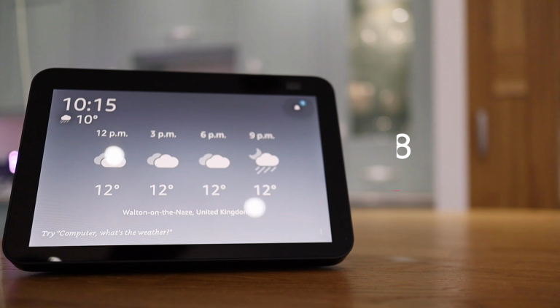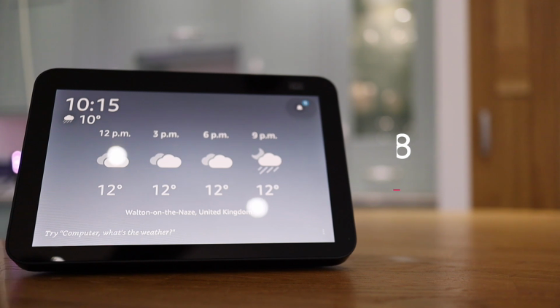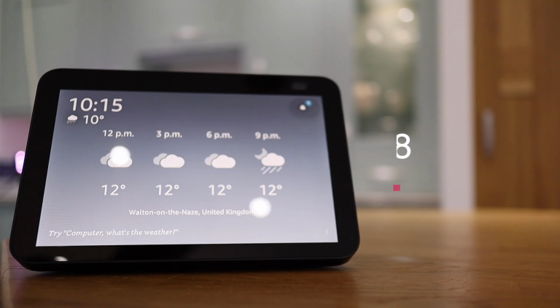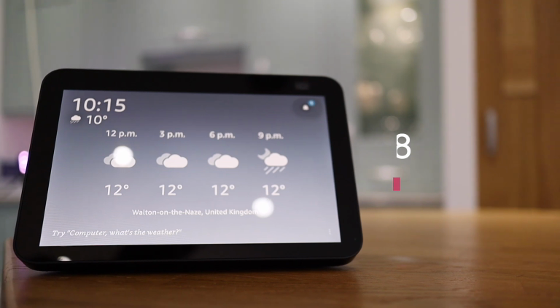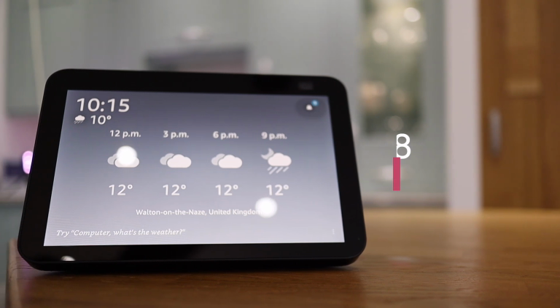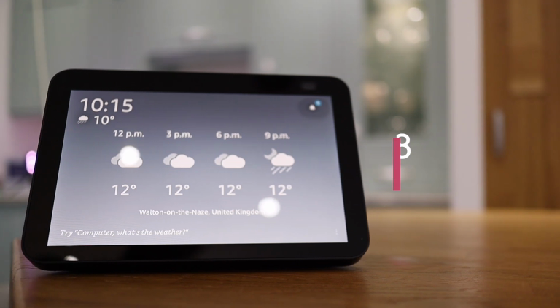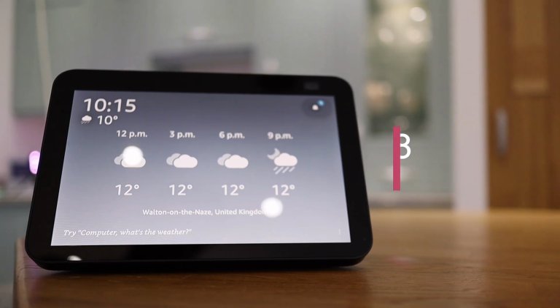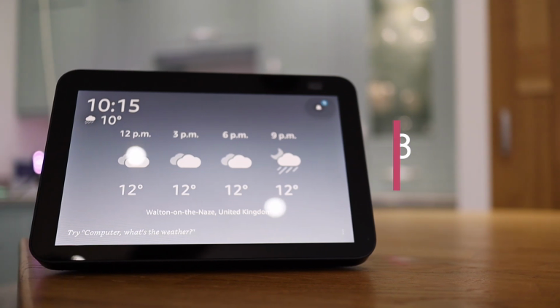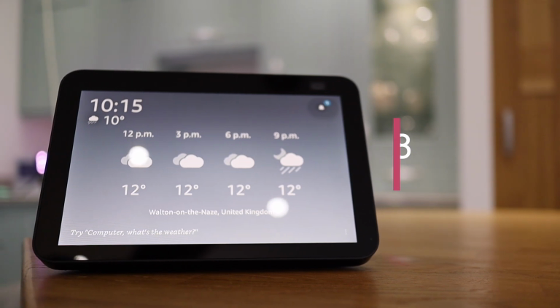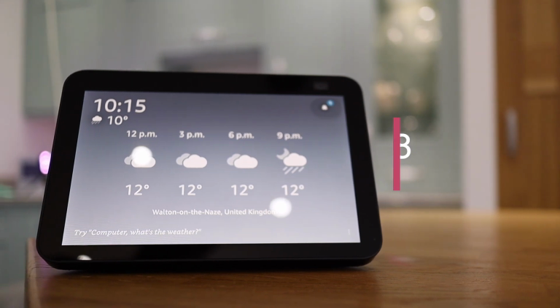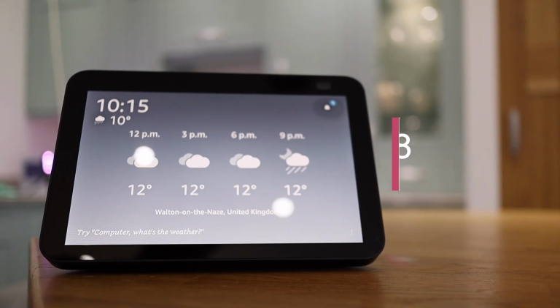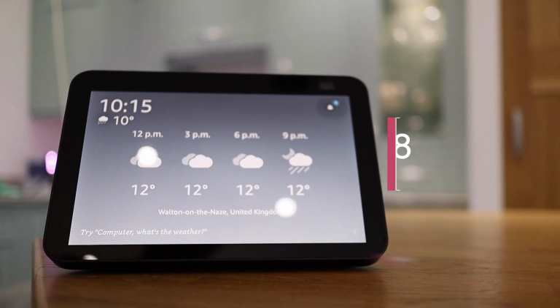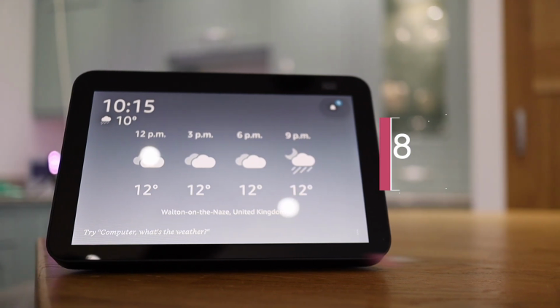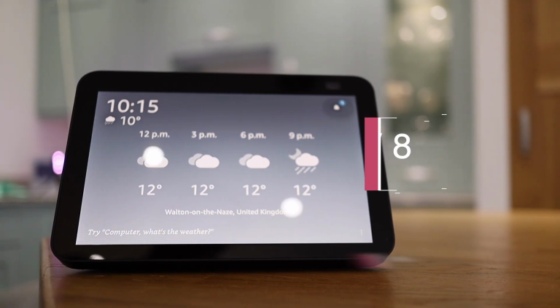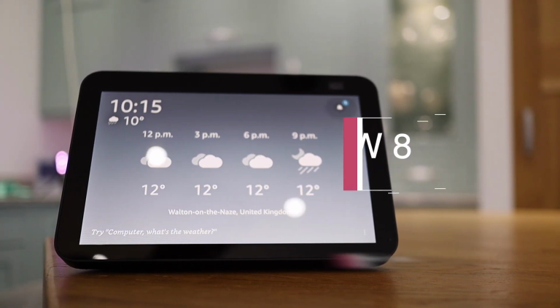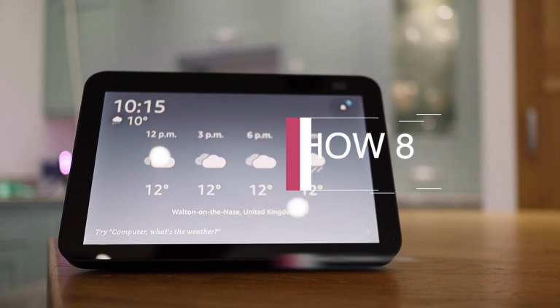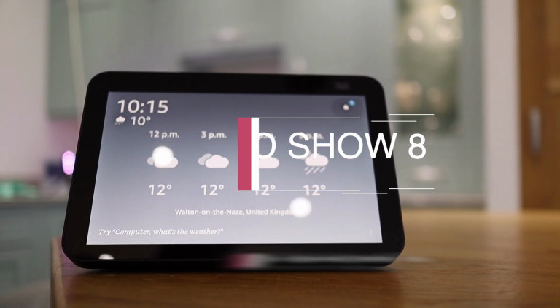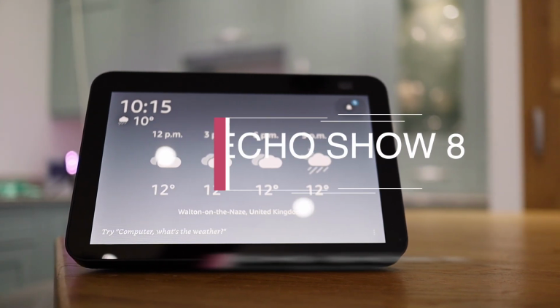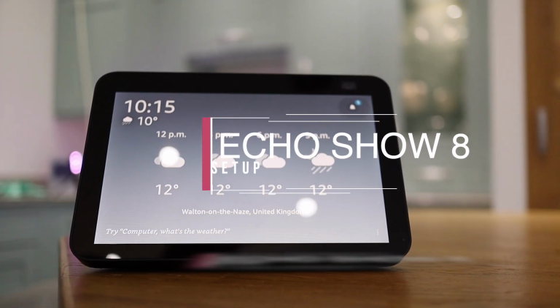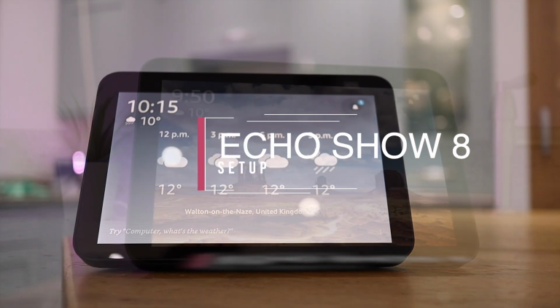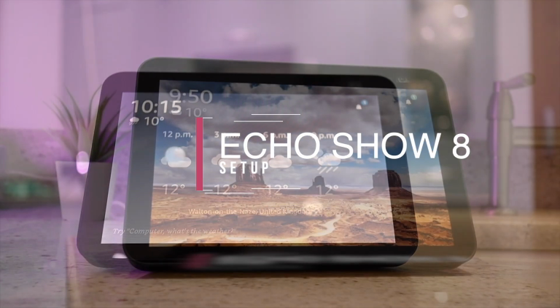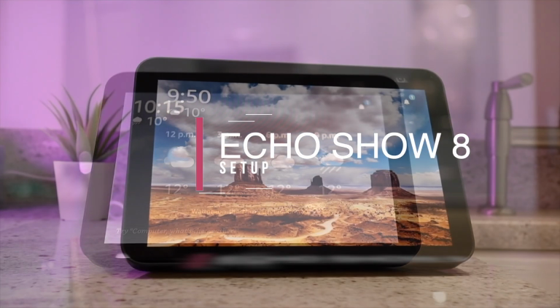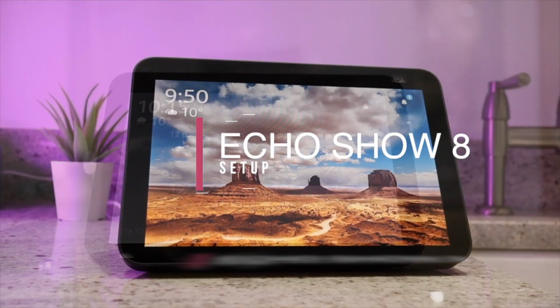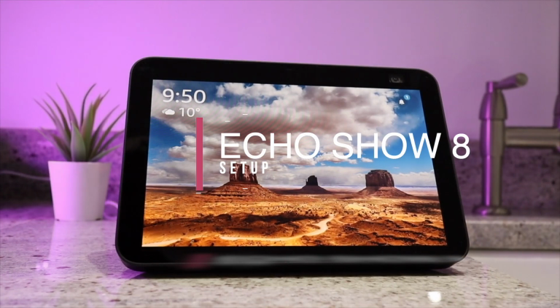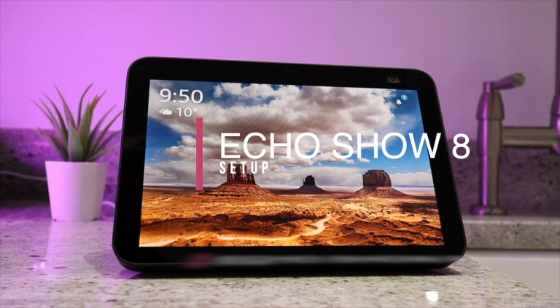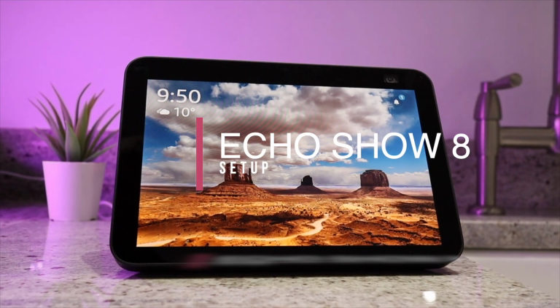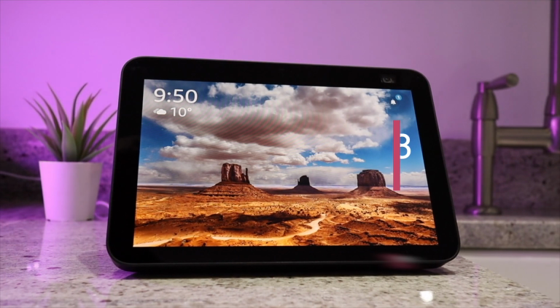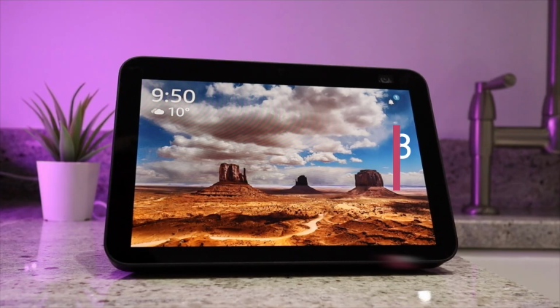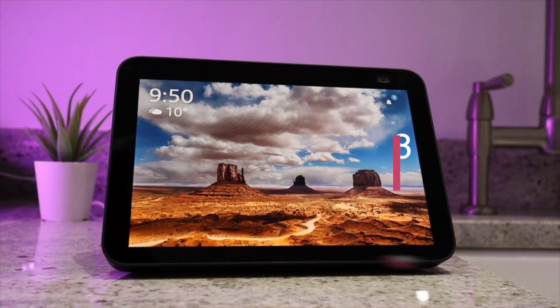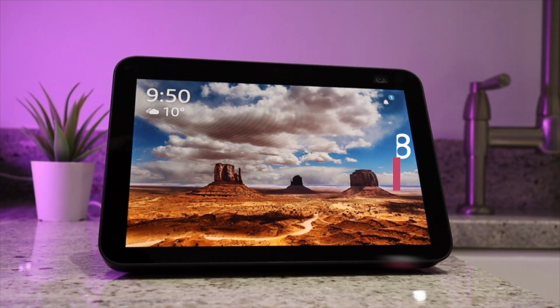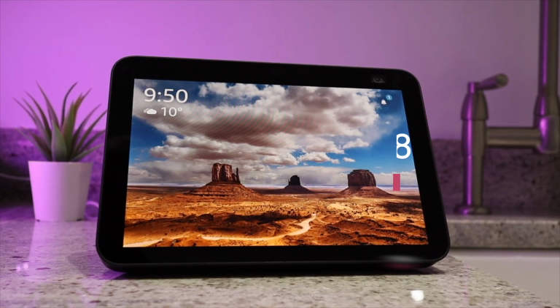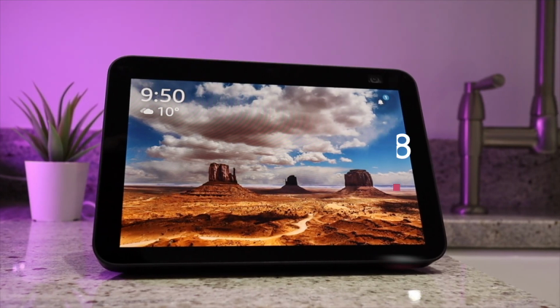In this video I'm going to show you how easy it is to set up your Echo Show 8. Once you've unpacked it you need to plug it in and turn it on.